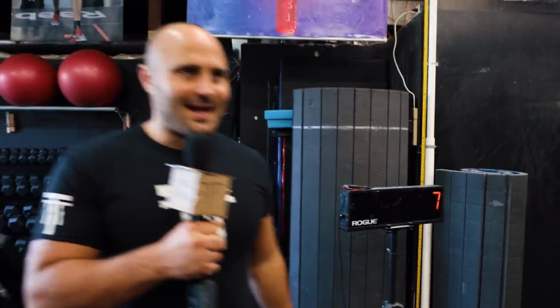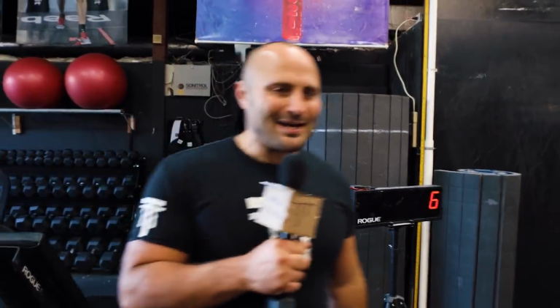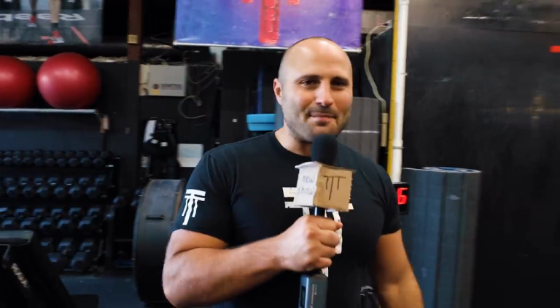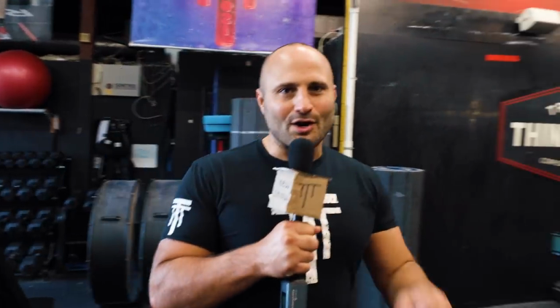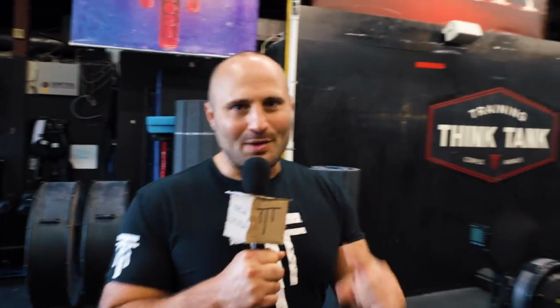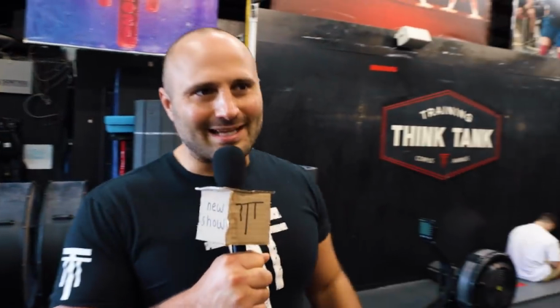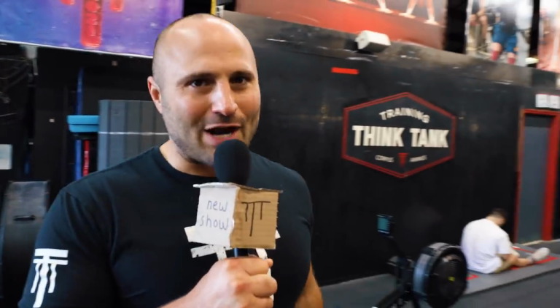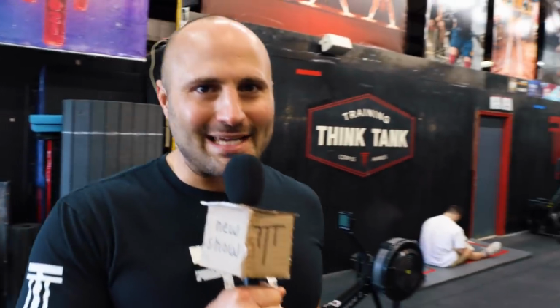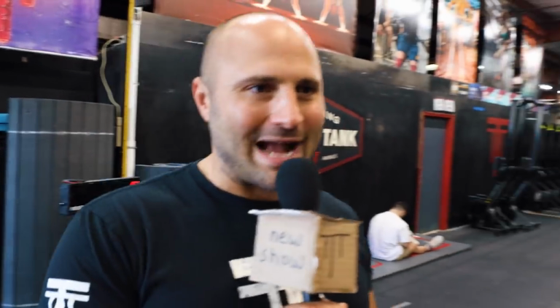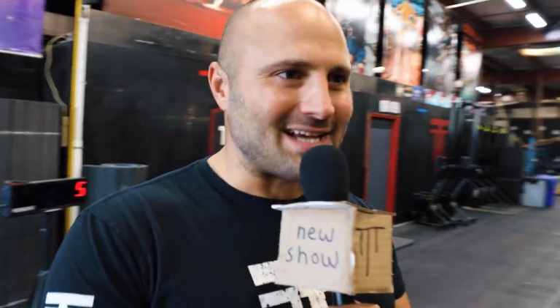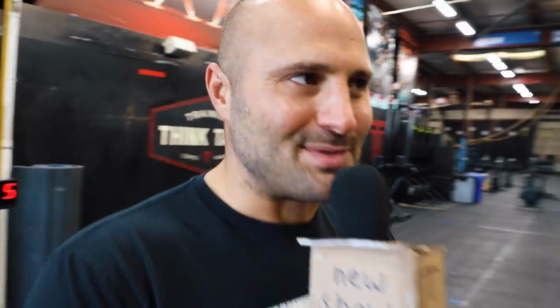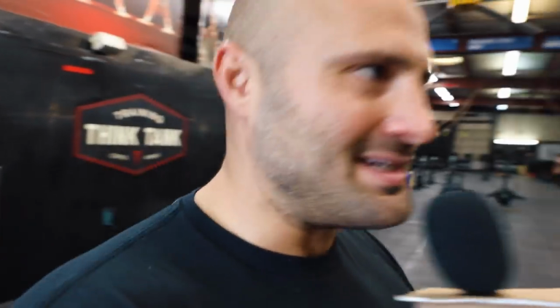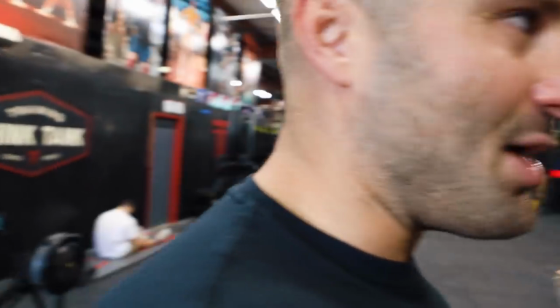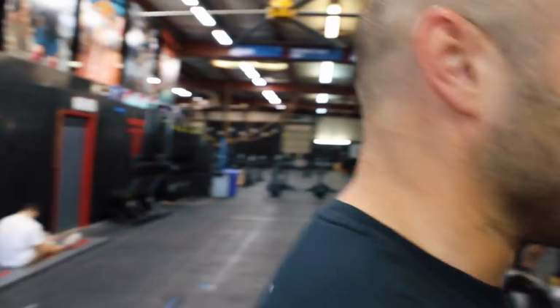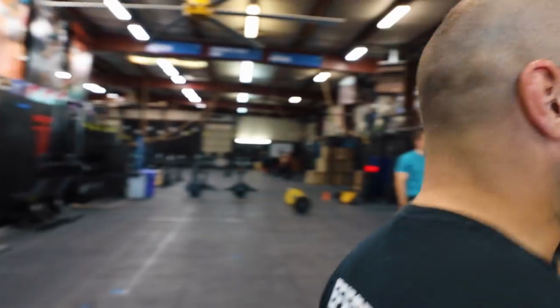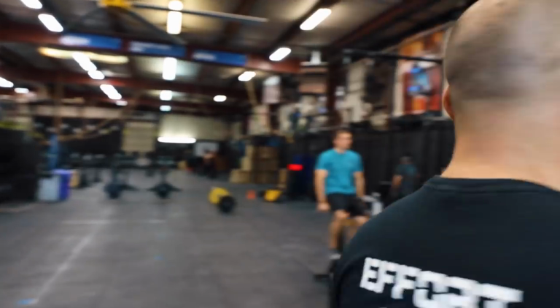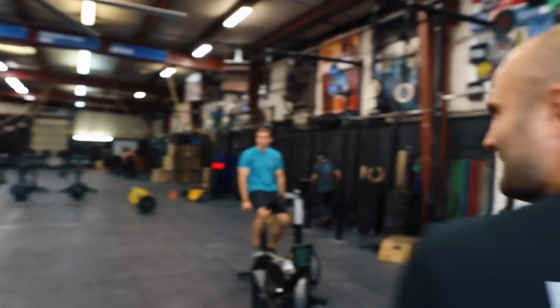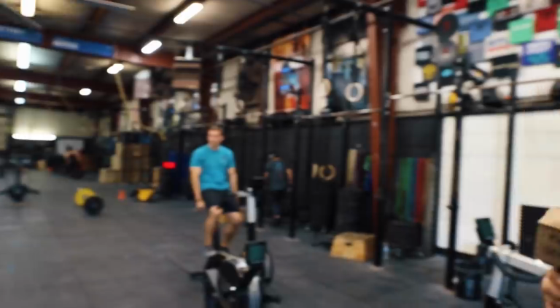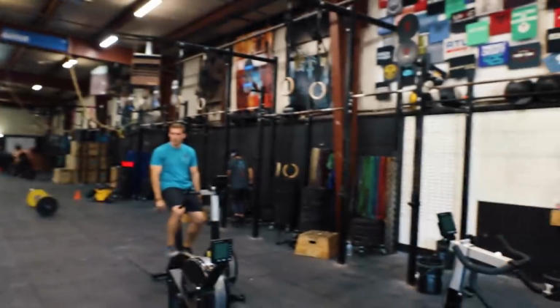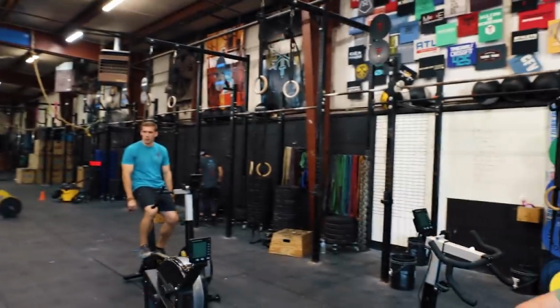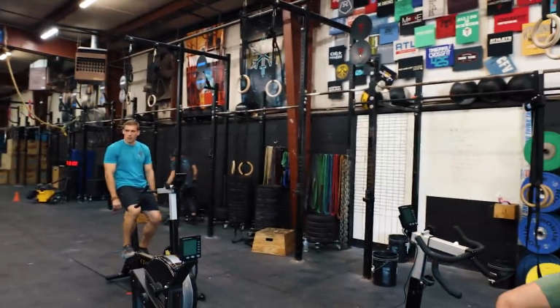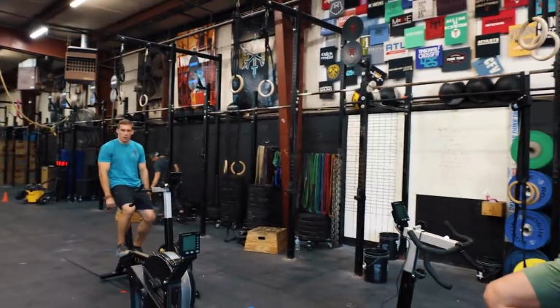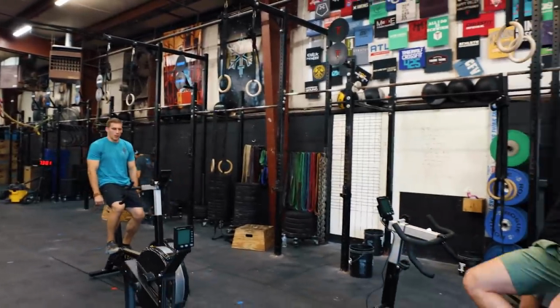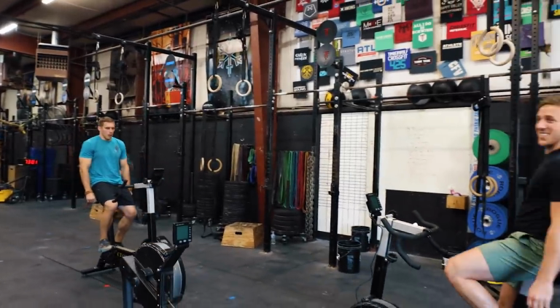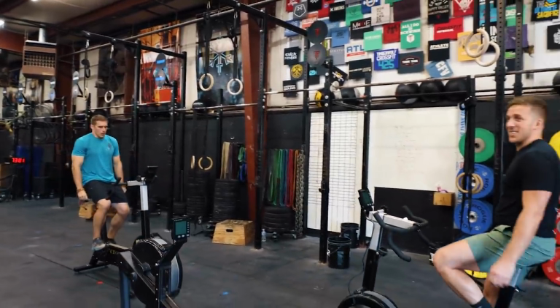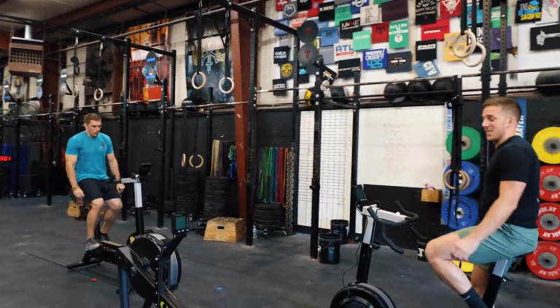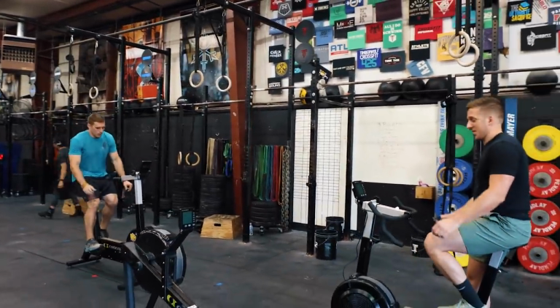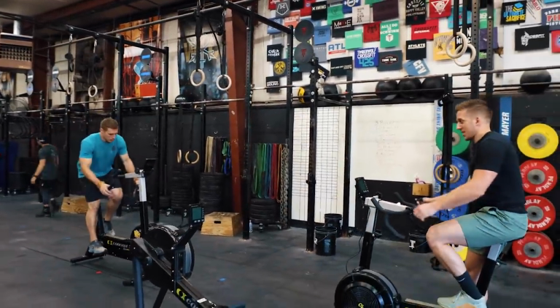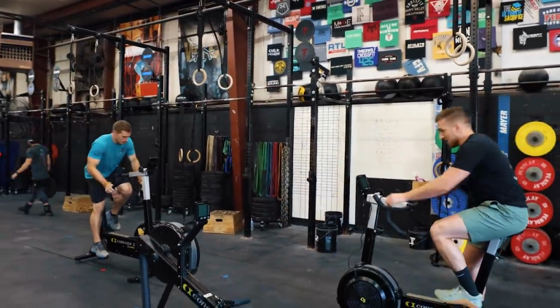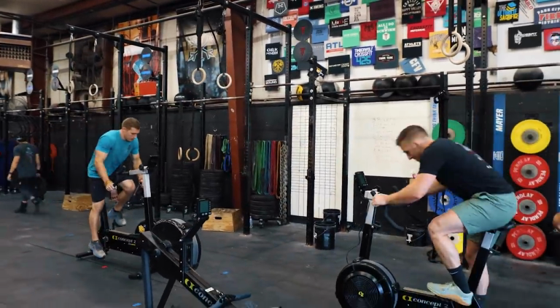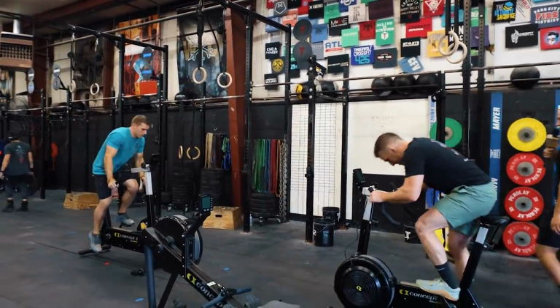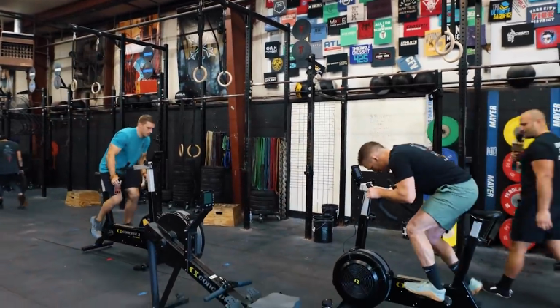I'm going to get a marker so I can try to keep track of times. I always lose track. And we're off.